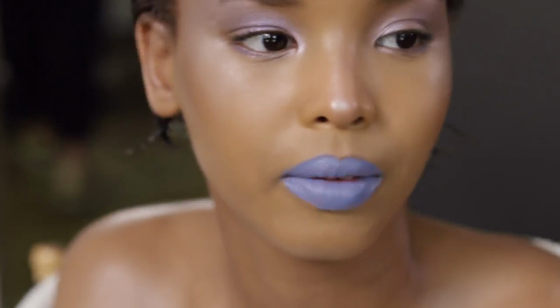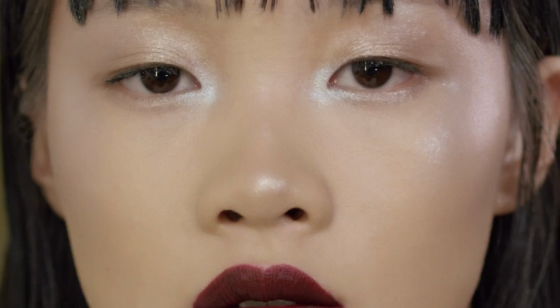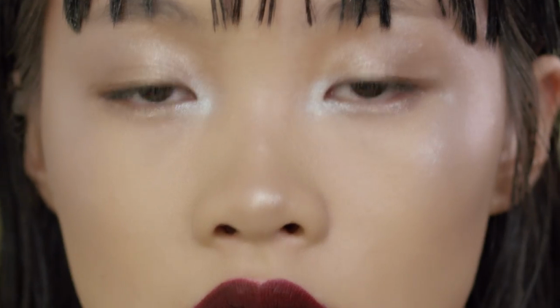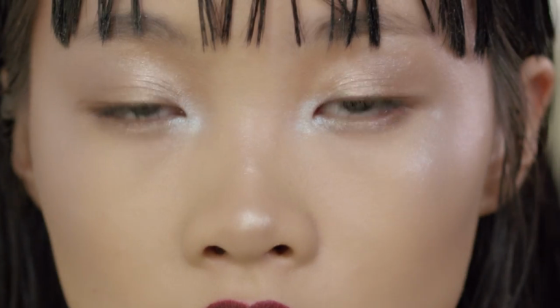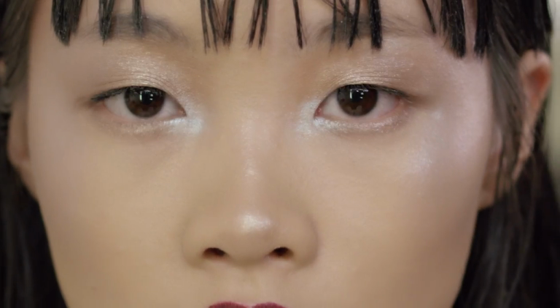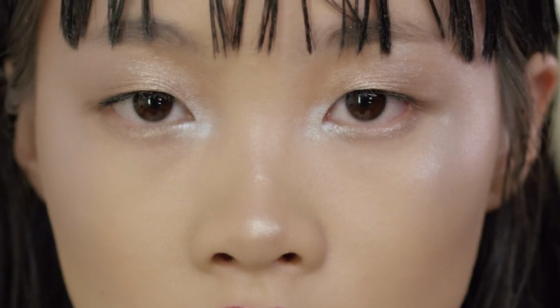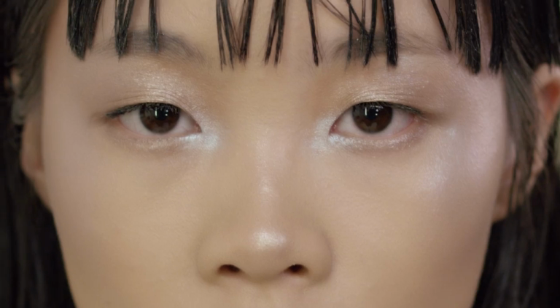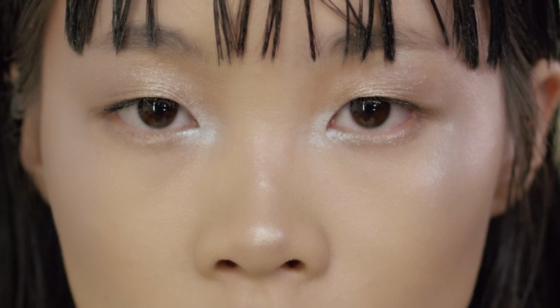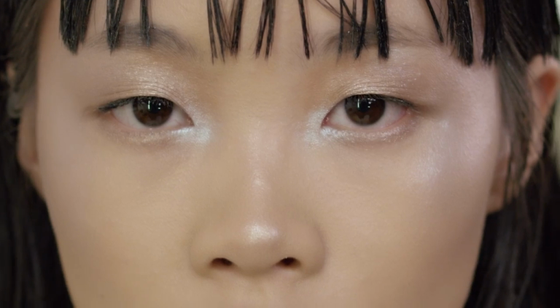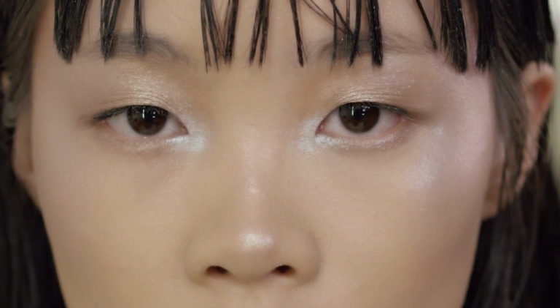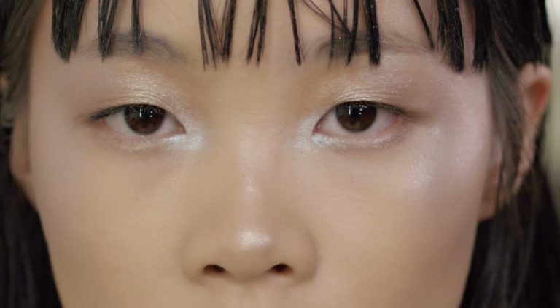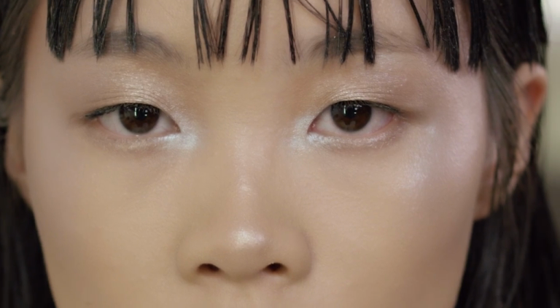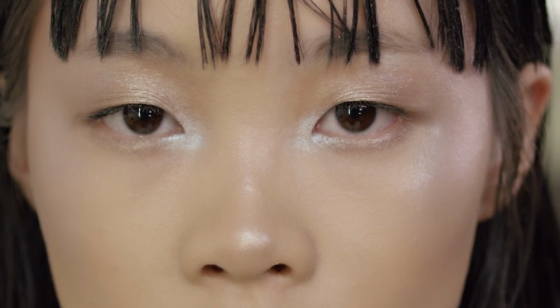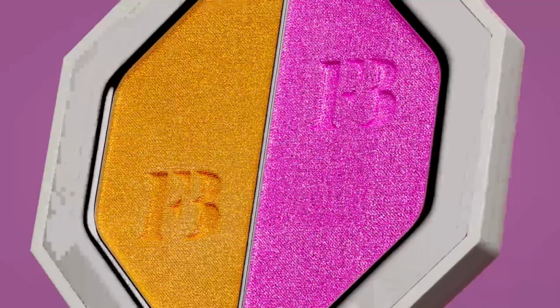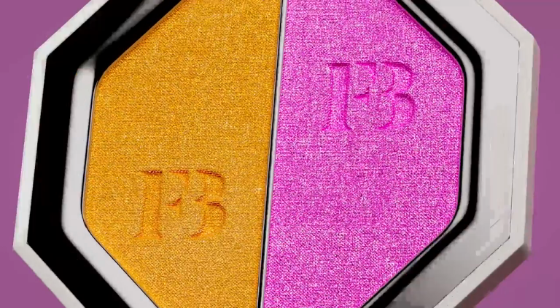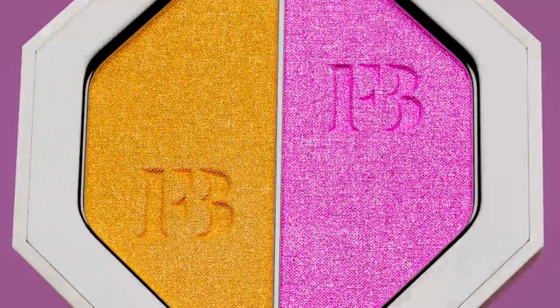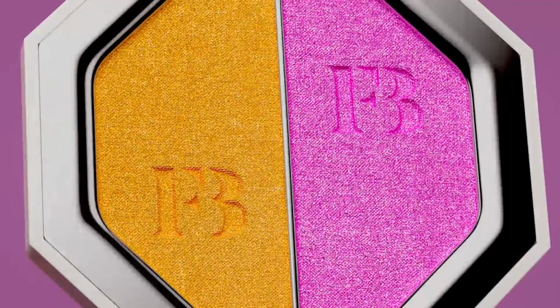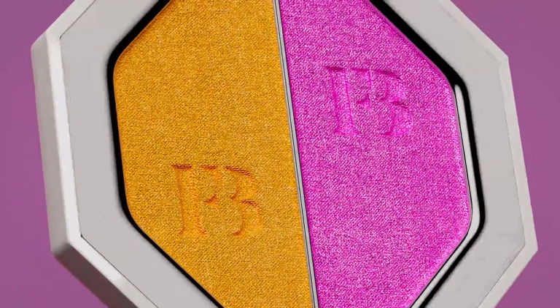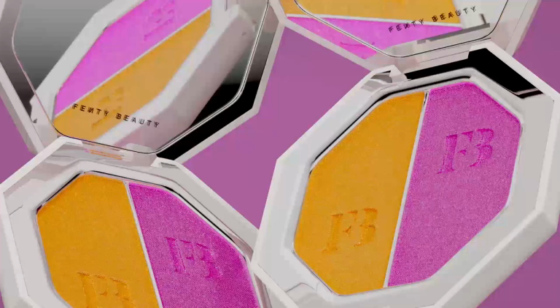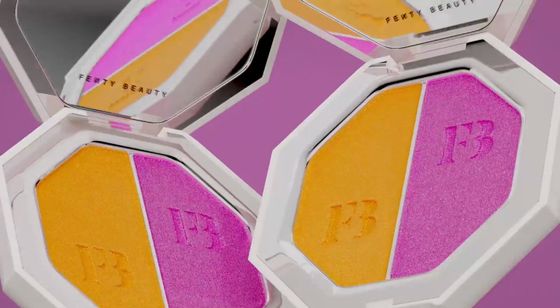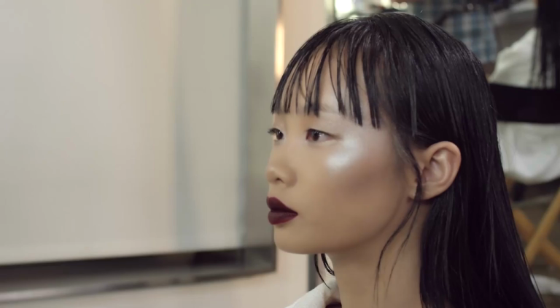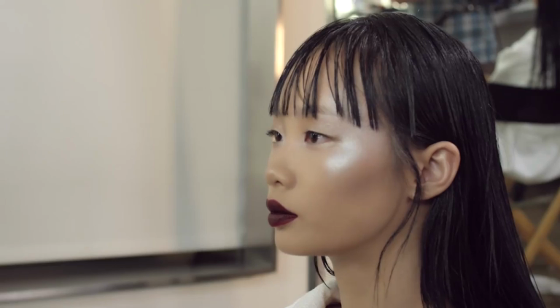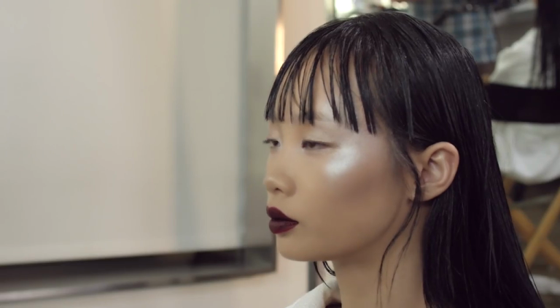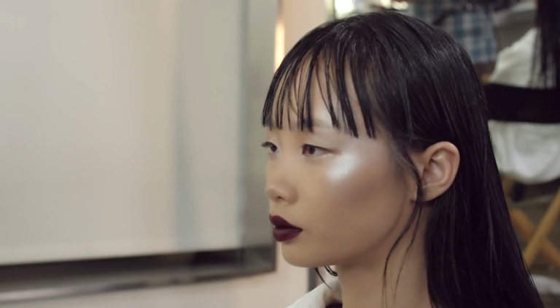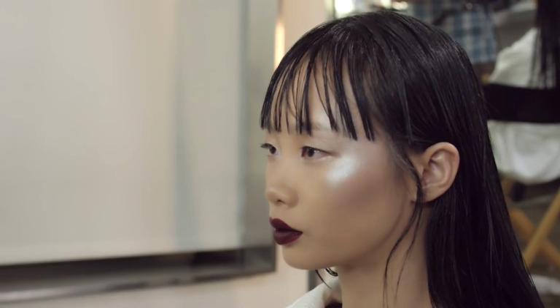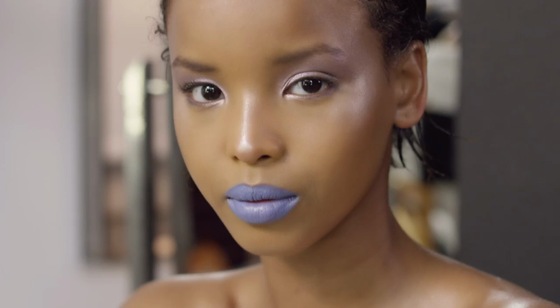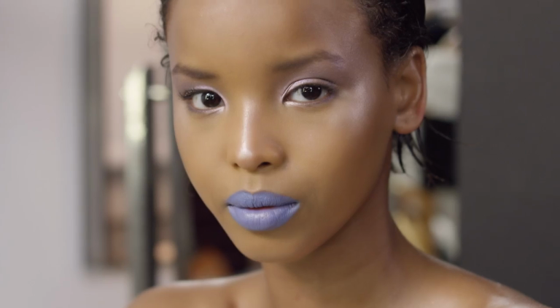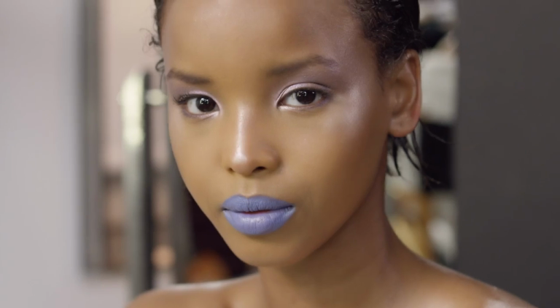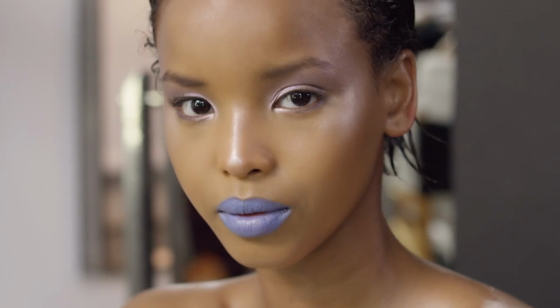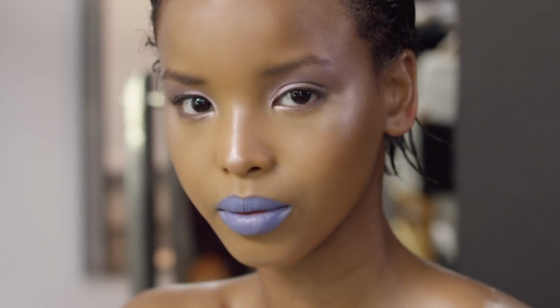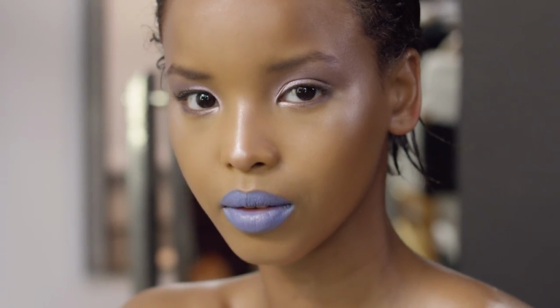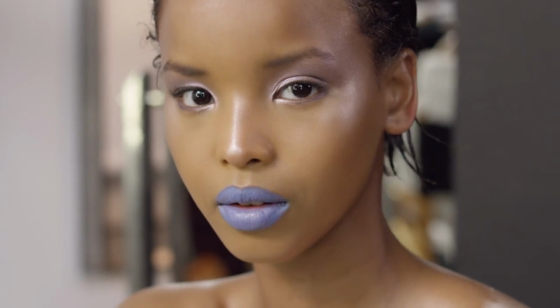So there you have it, two looks you can recreate using Kilowatt Foils. Now I can't wait to see what you can do with this.